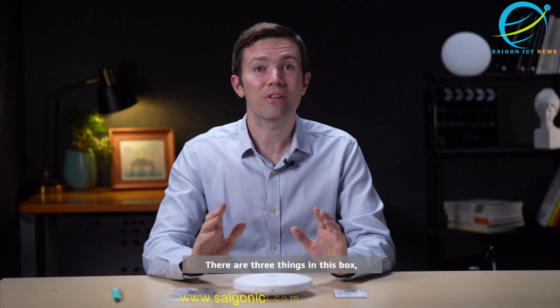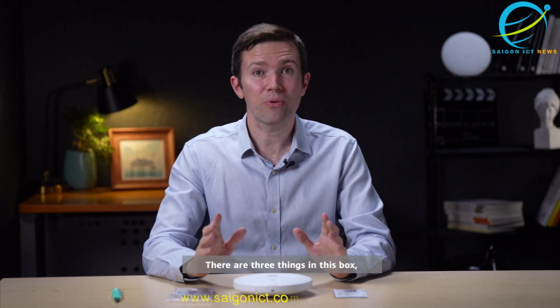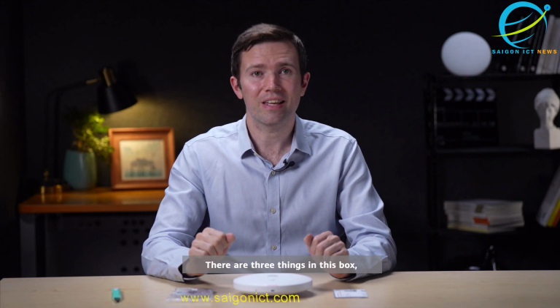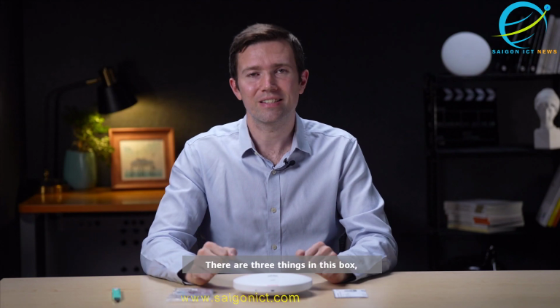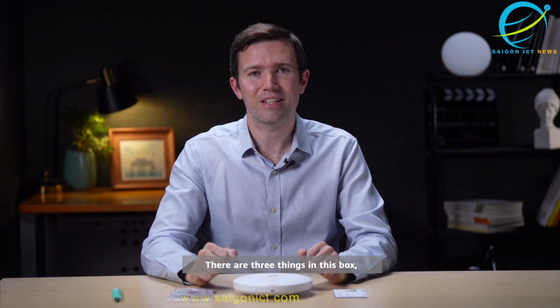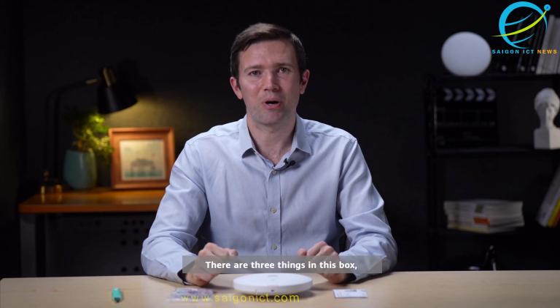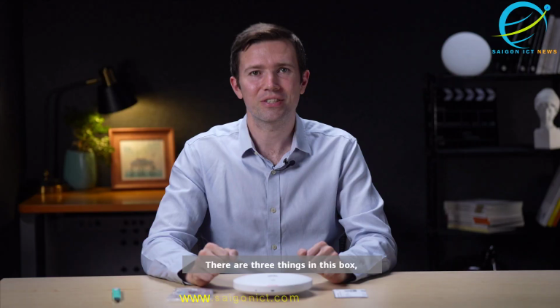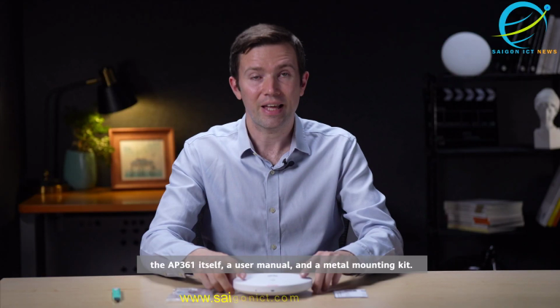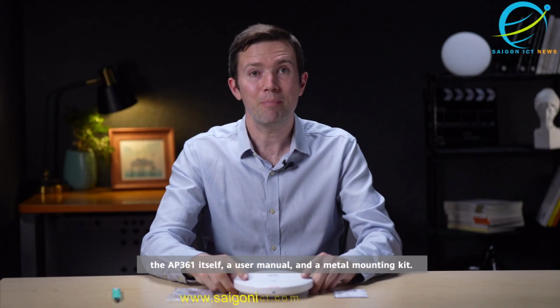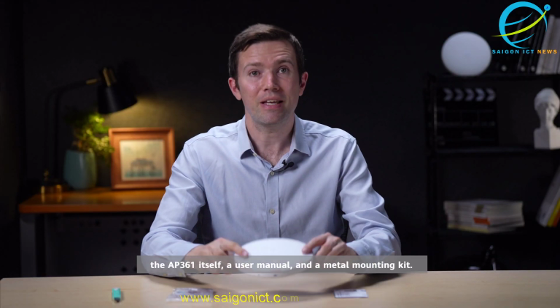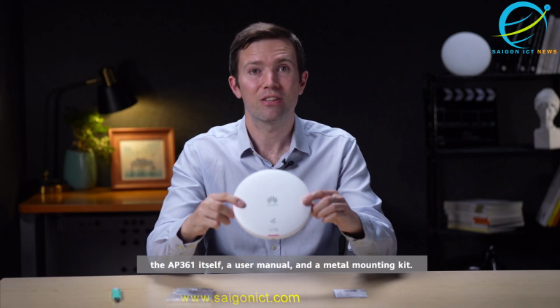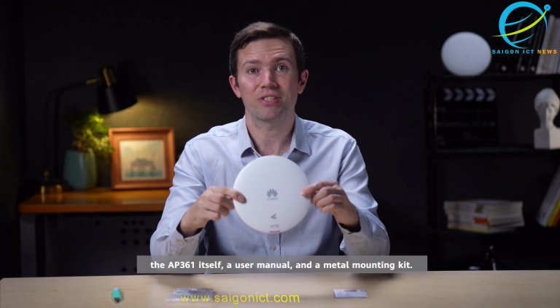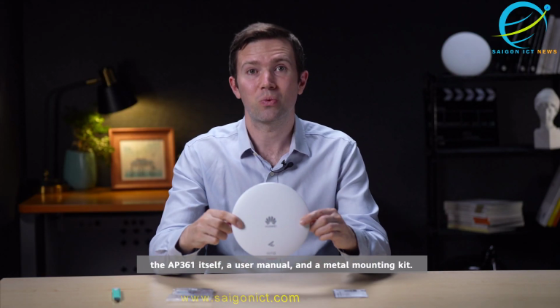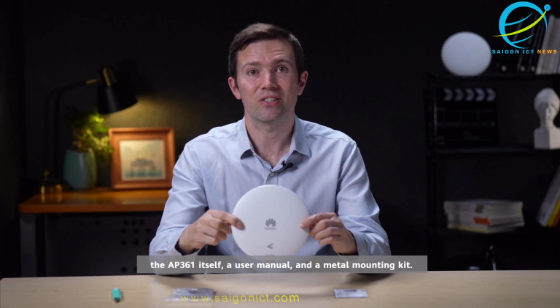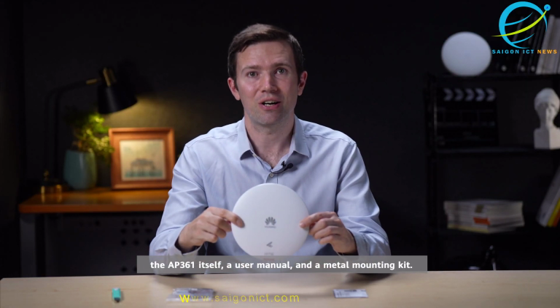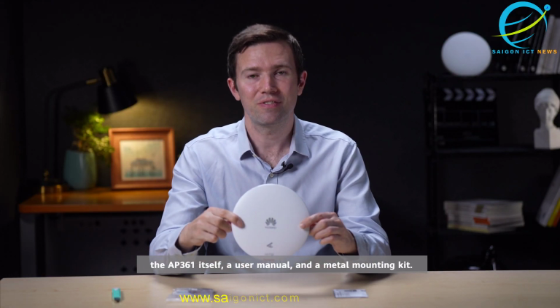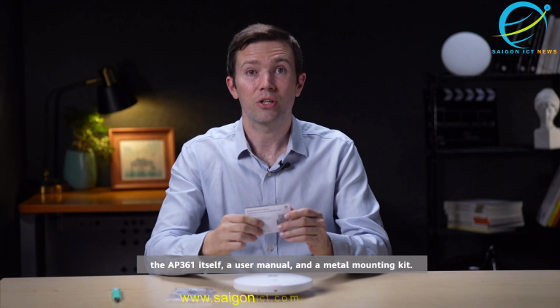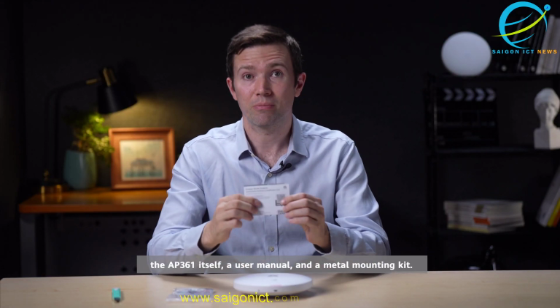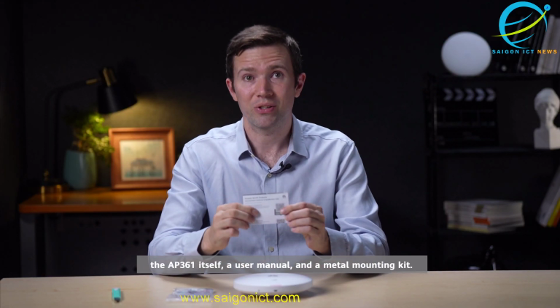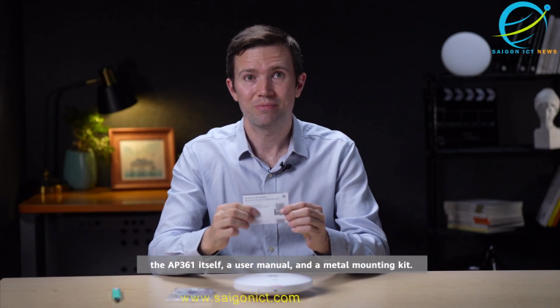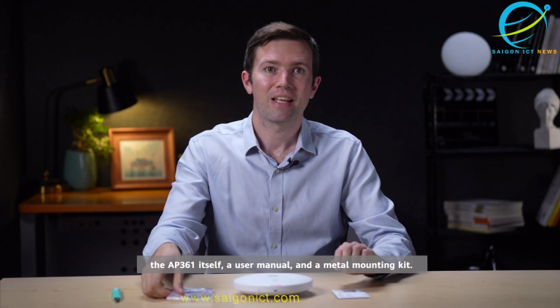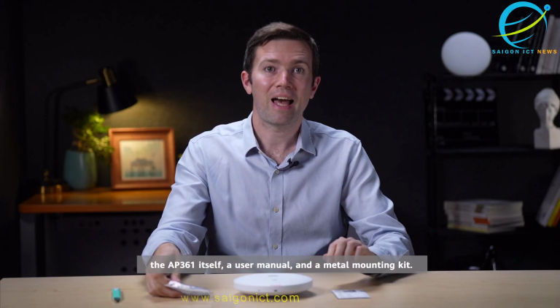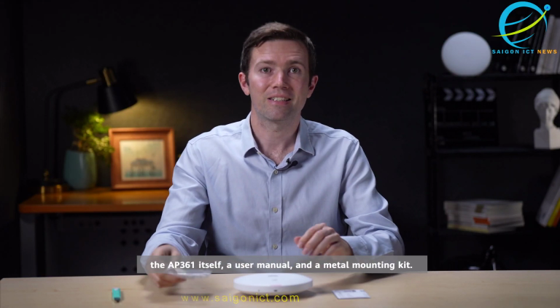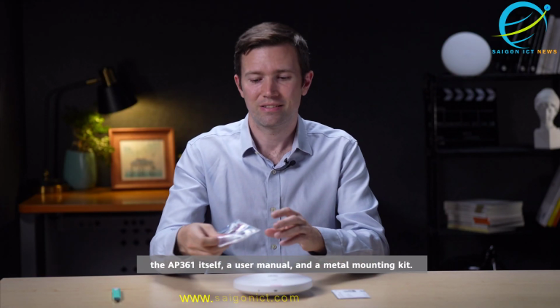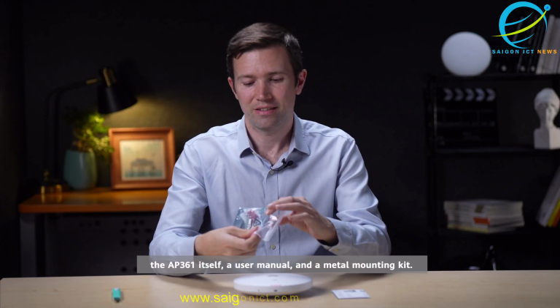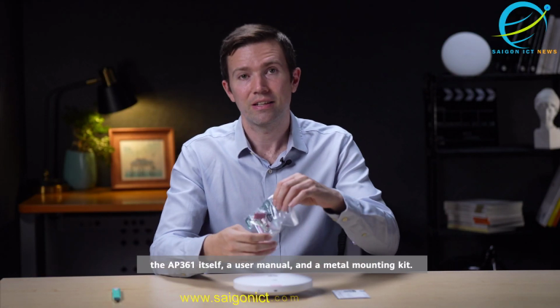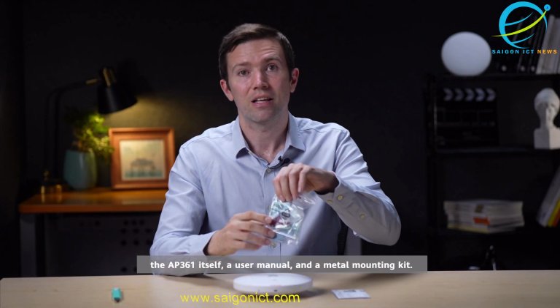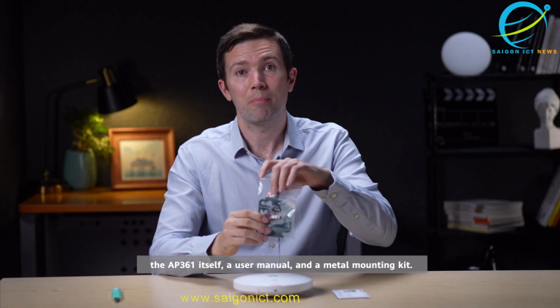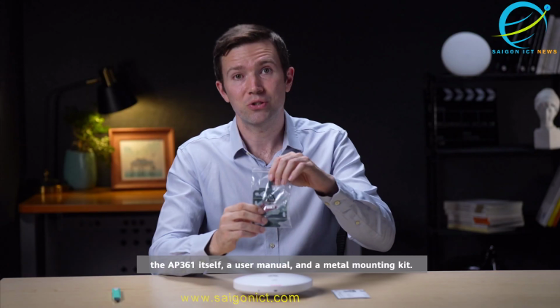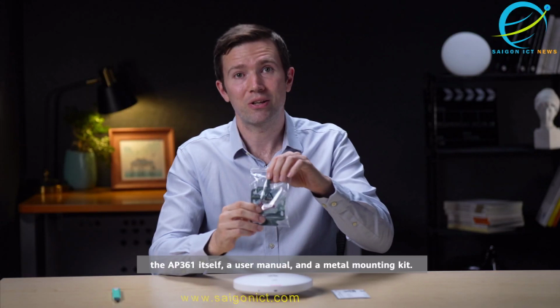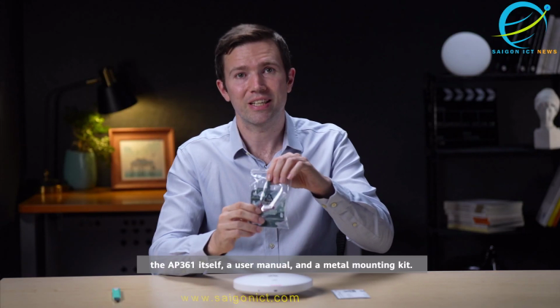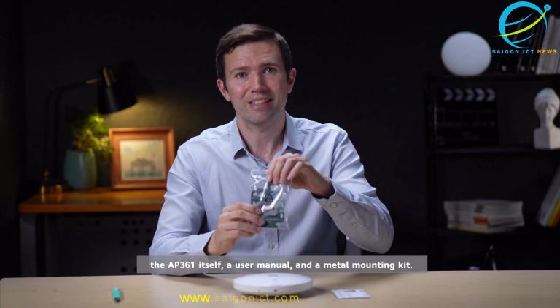There are three things in this box: the AP361 itself, a user manual, and a metal mounting kit.